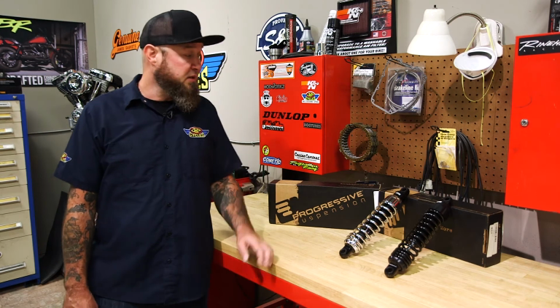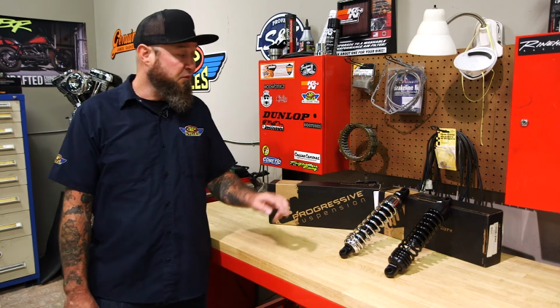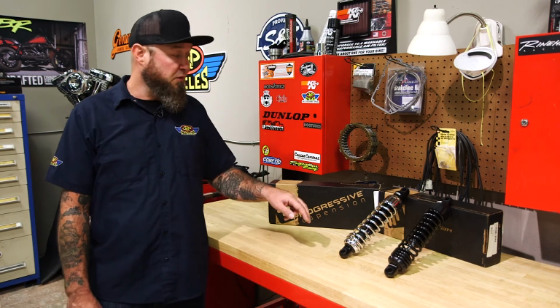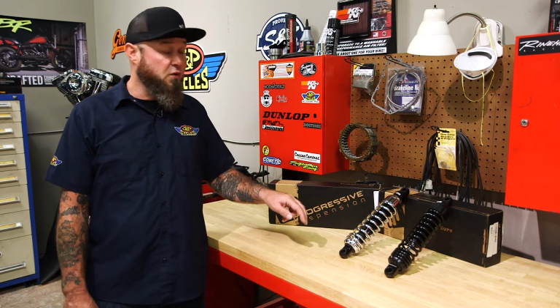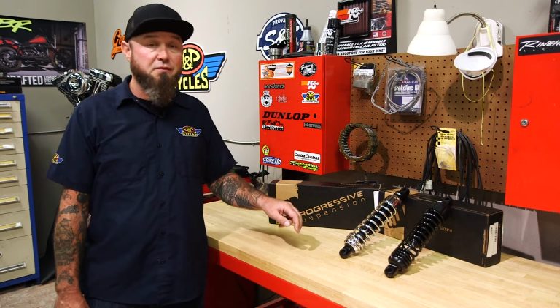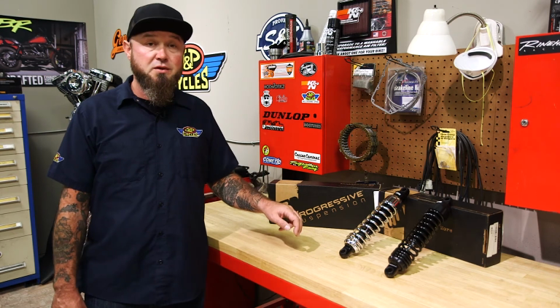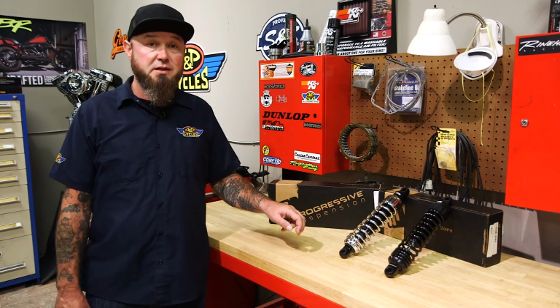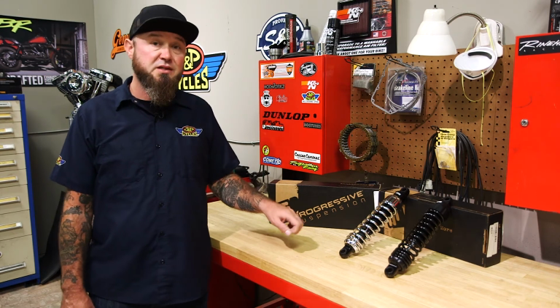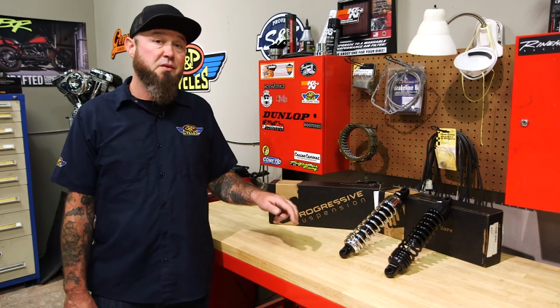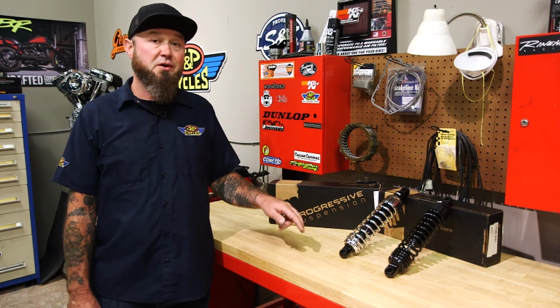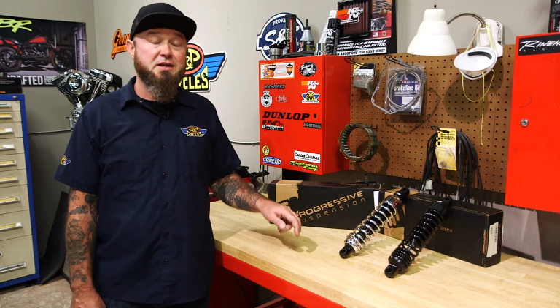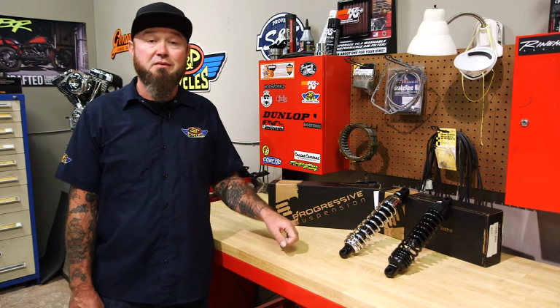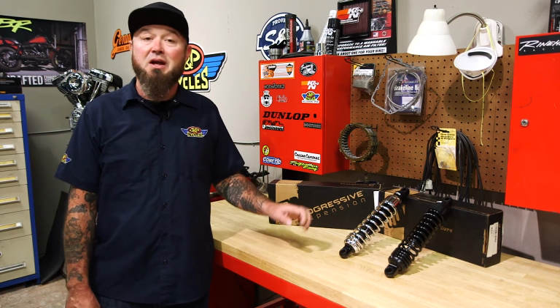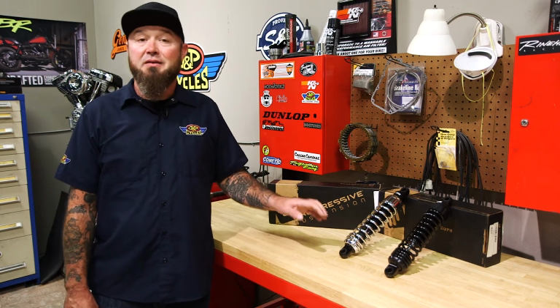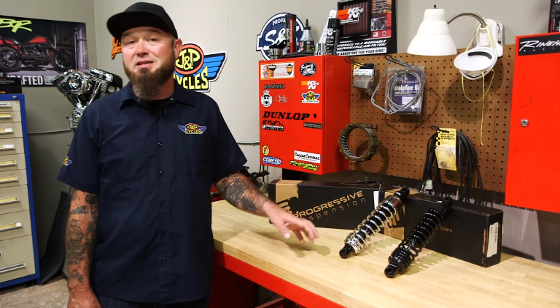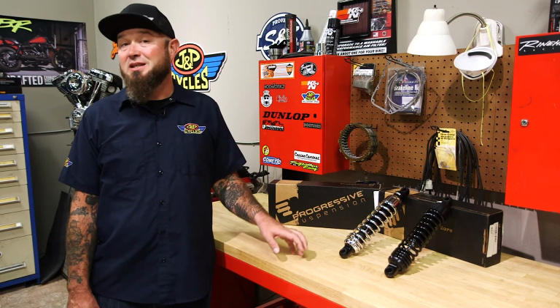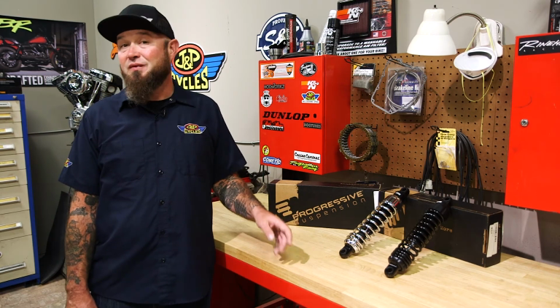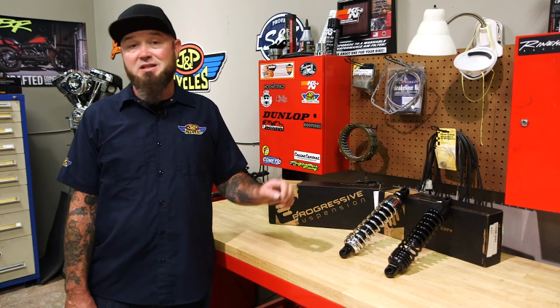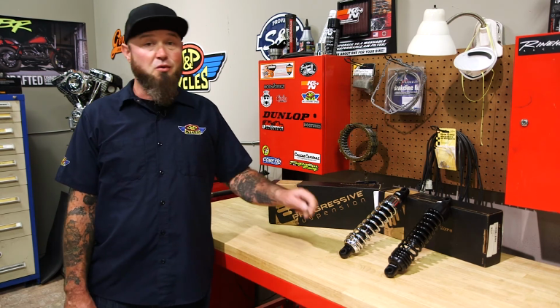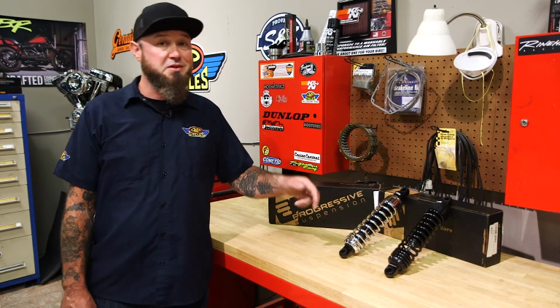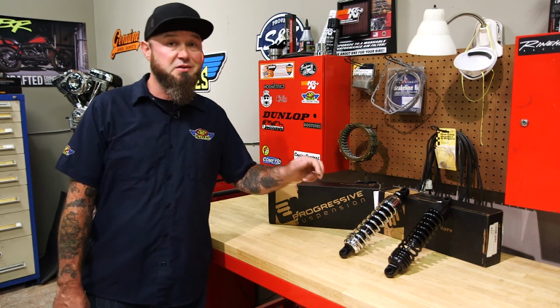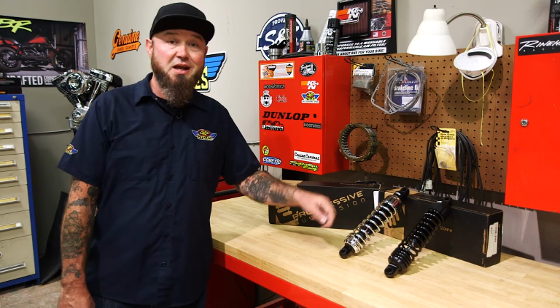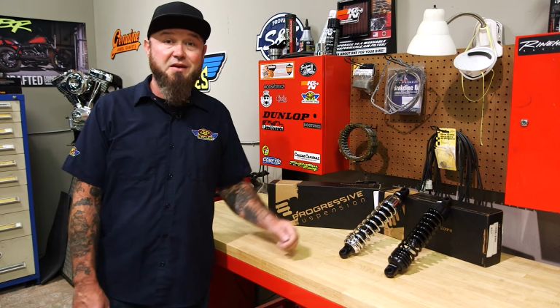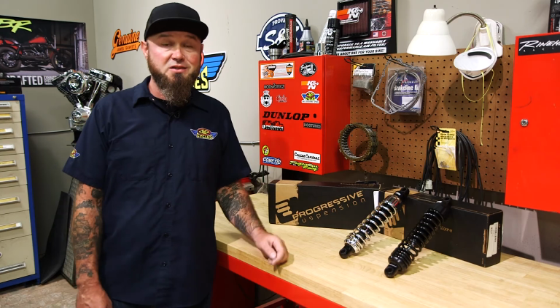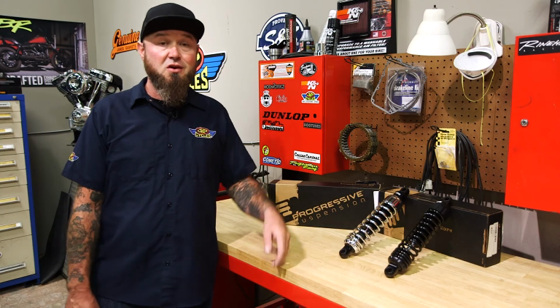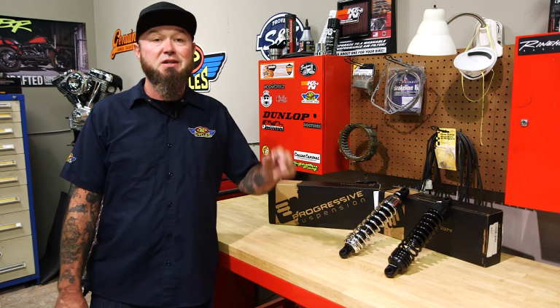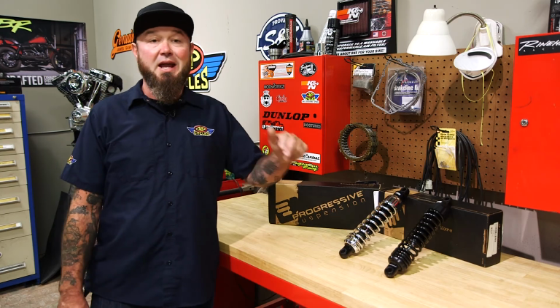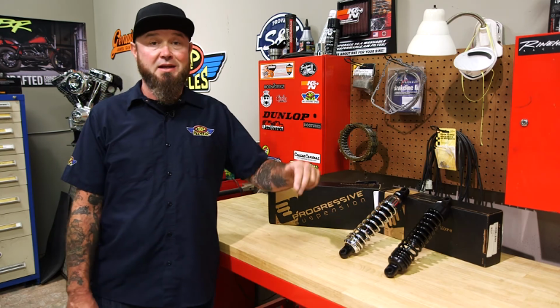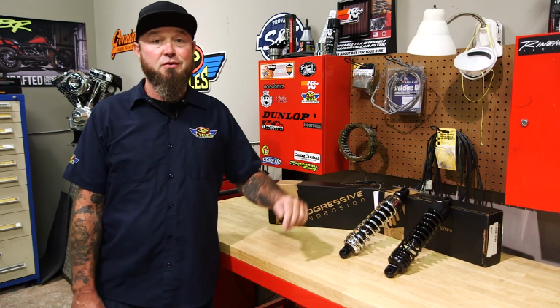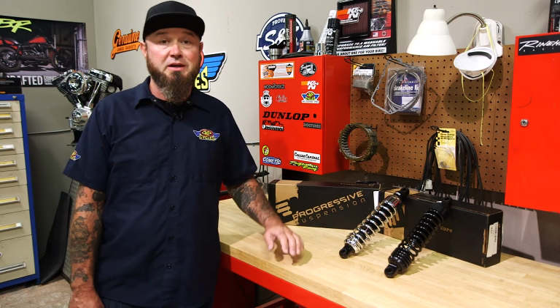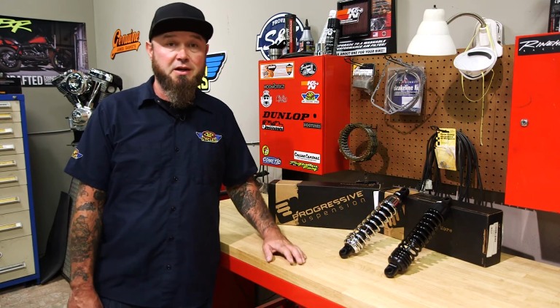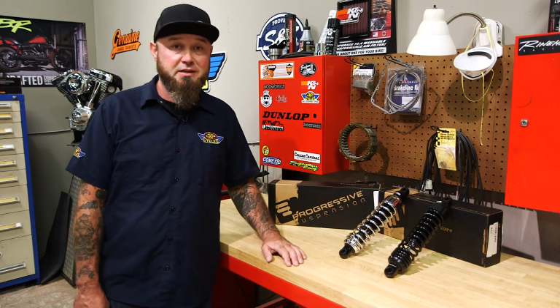It's the 444 series from Progressive. These things fit Sportsters, FXRs, and touring bikes.